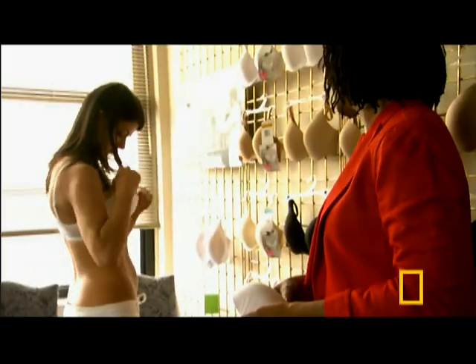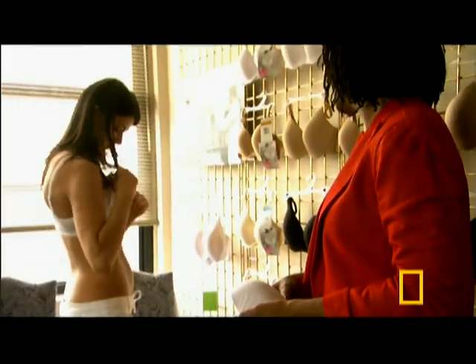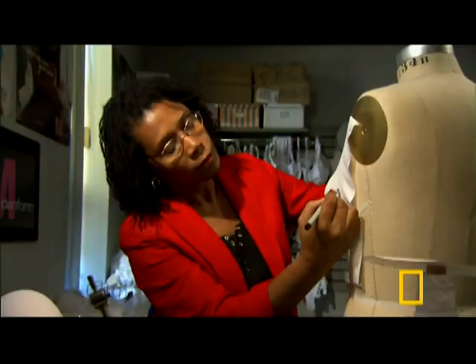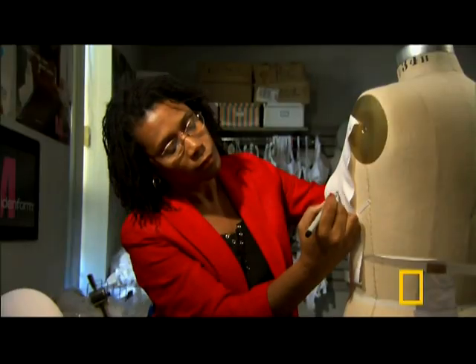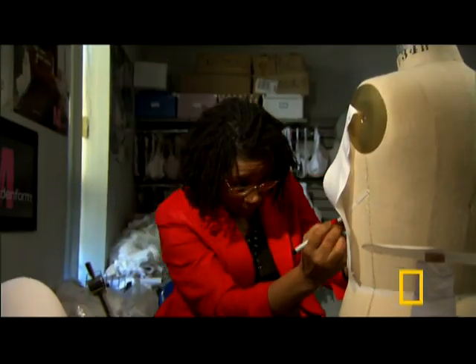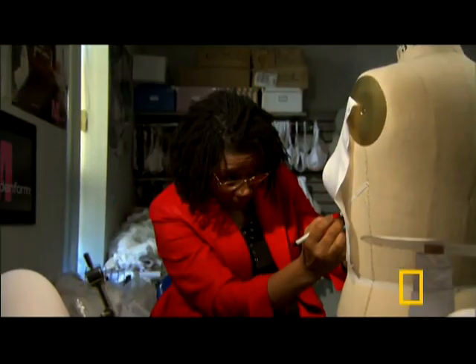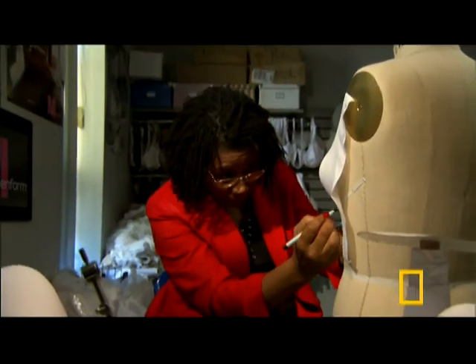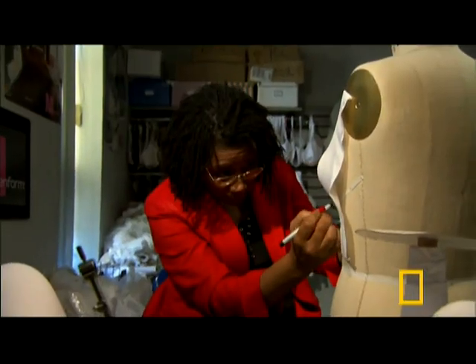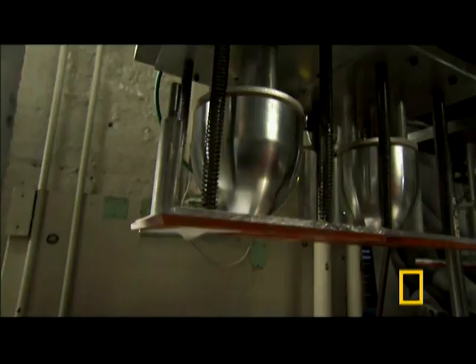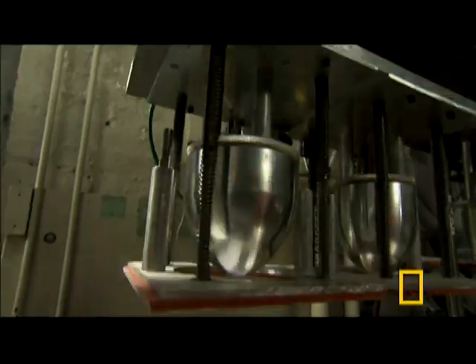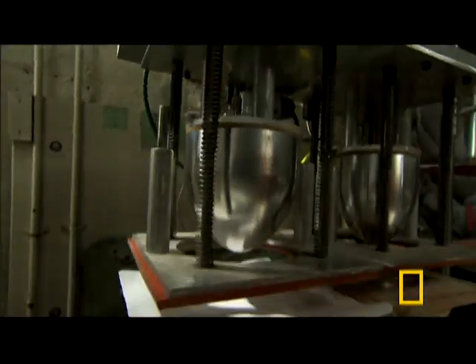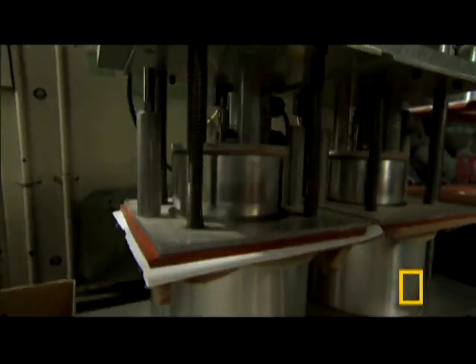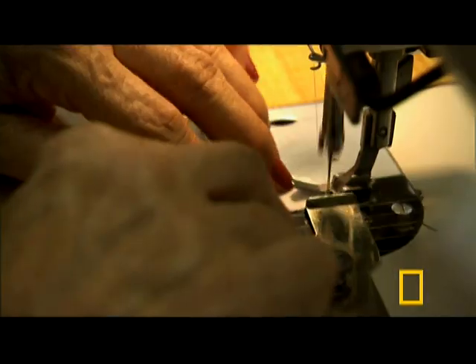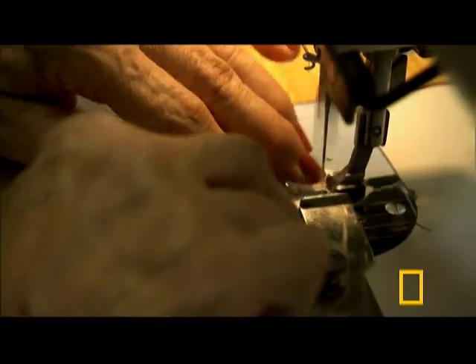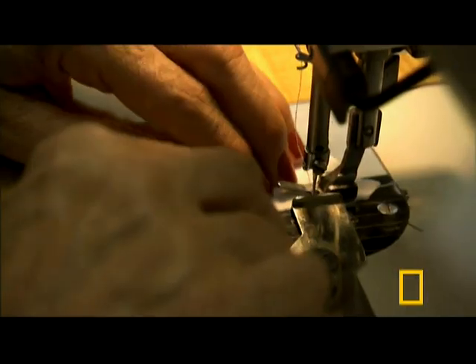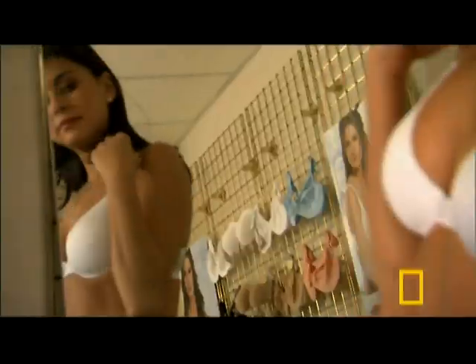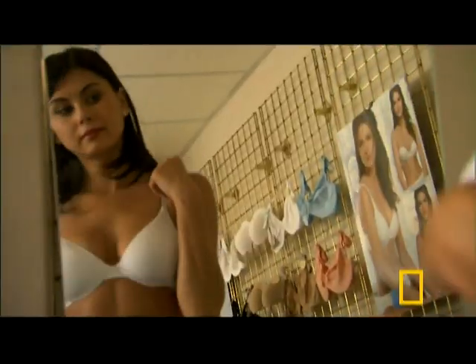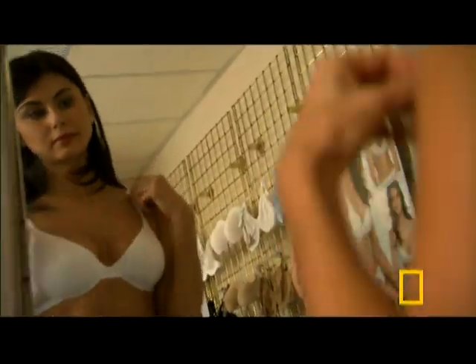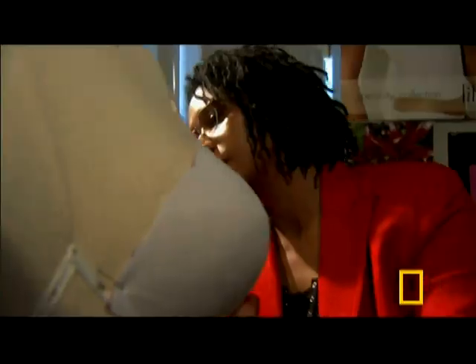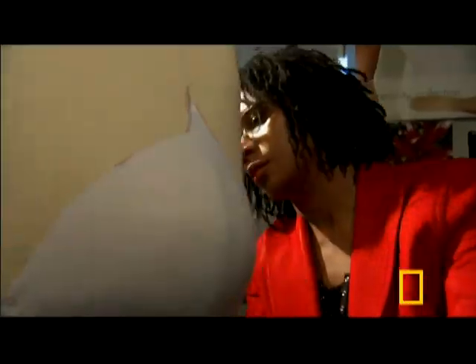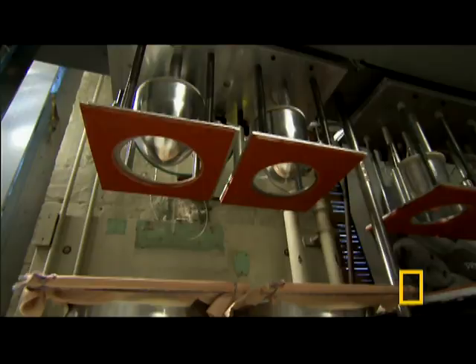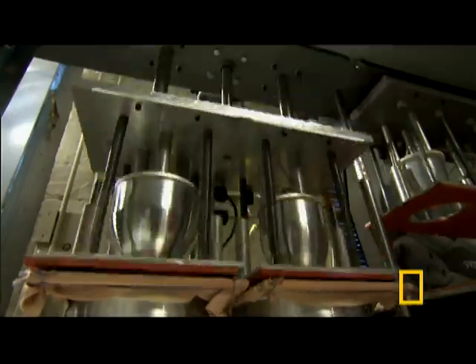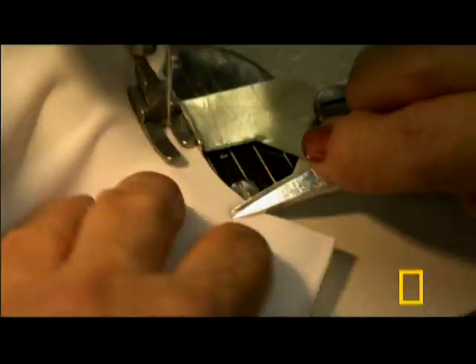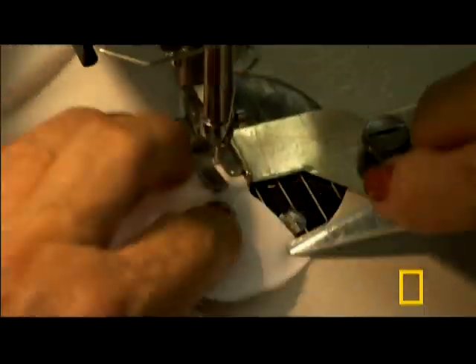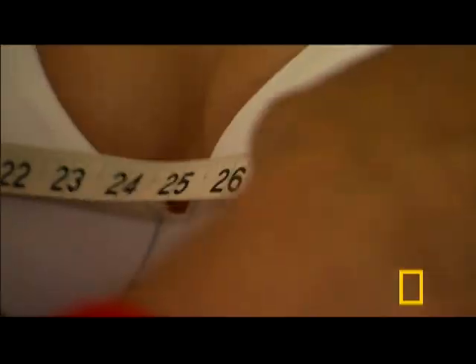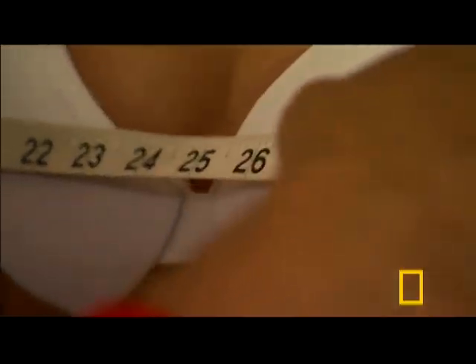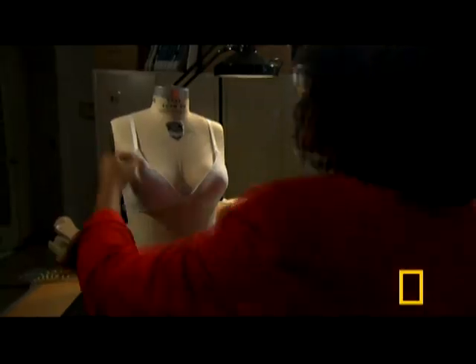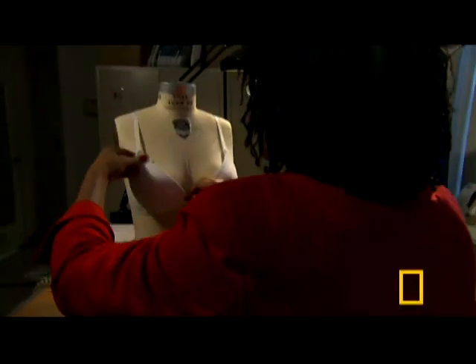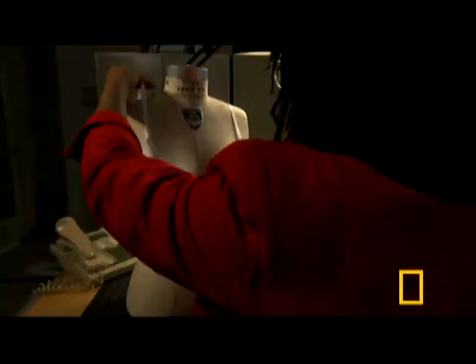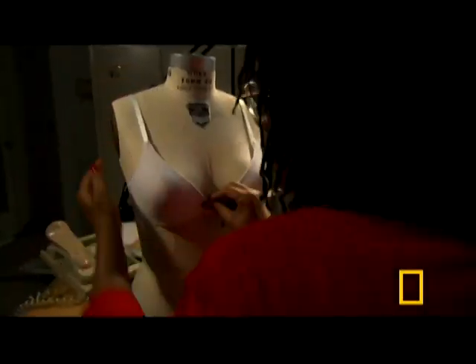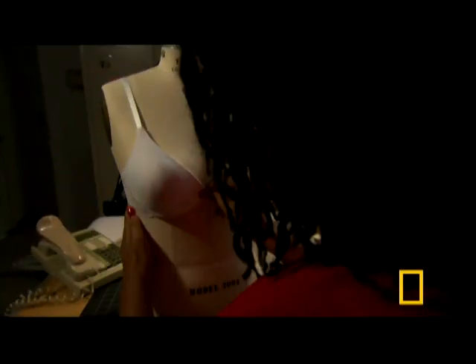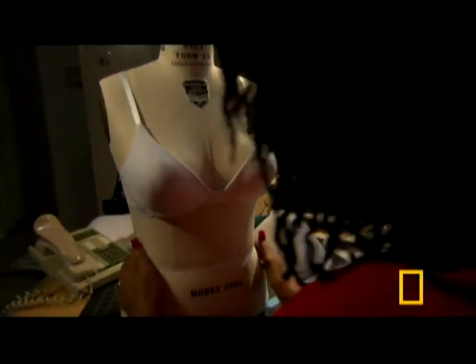Altogether, it takes 50 people in seven departments over six months to lock in the design of one new bra.